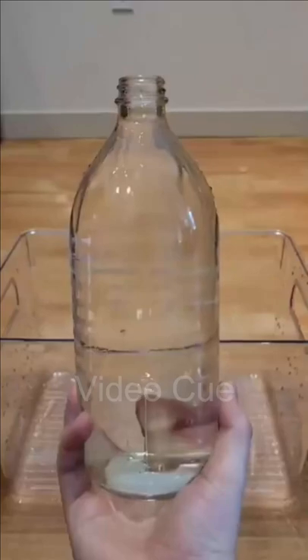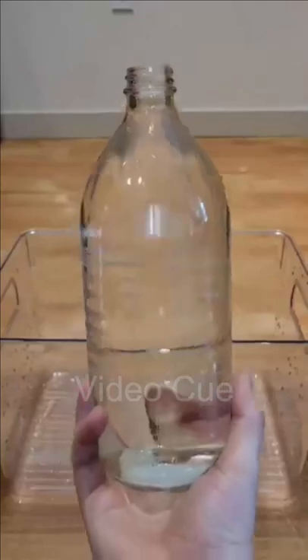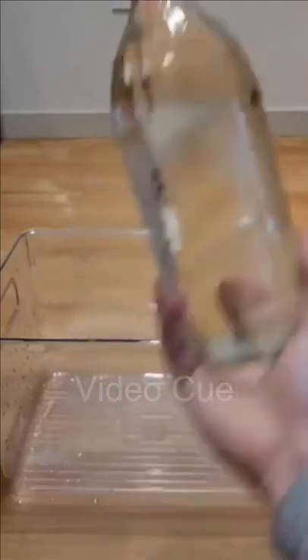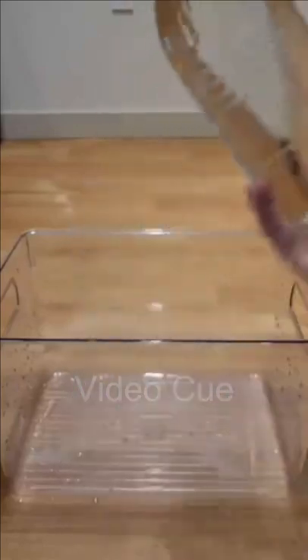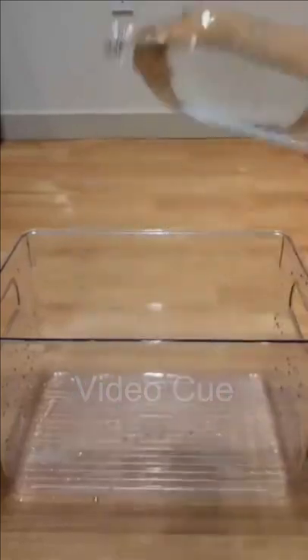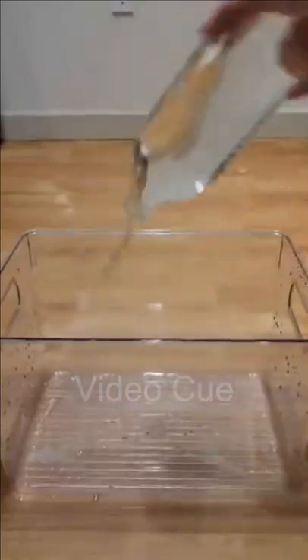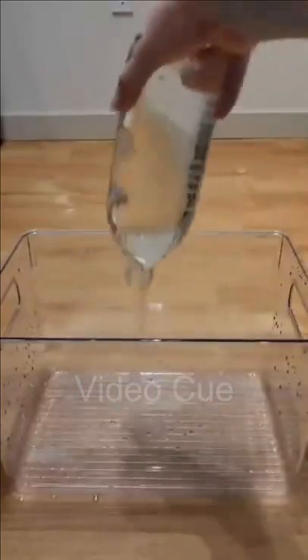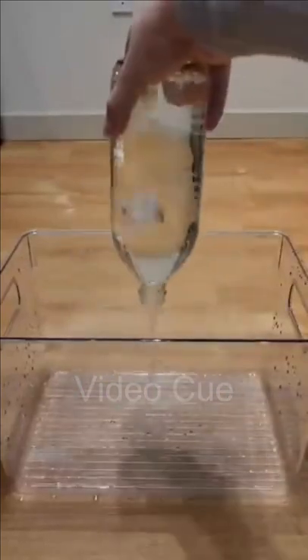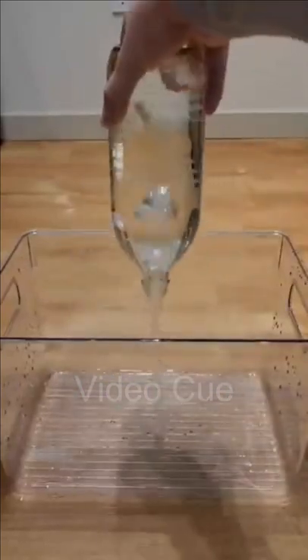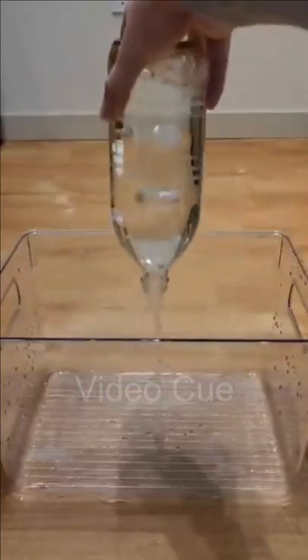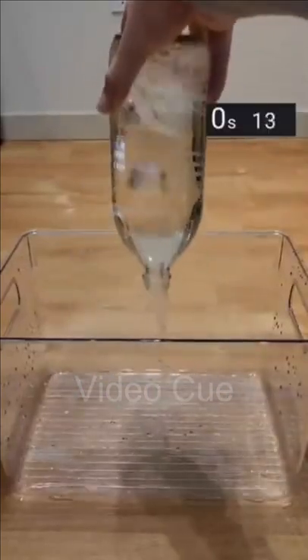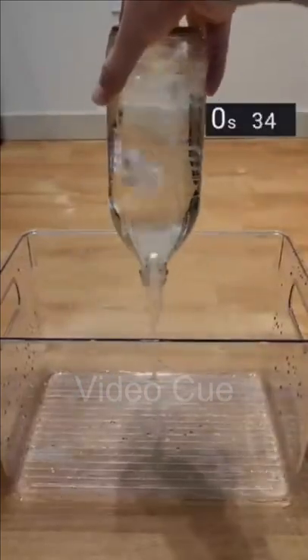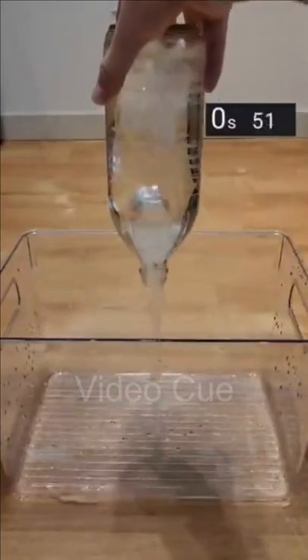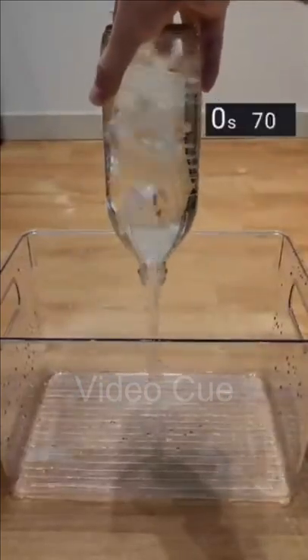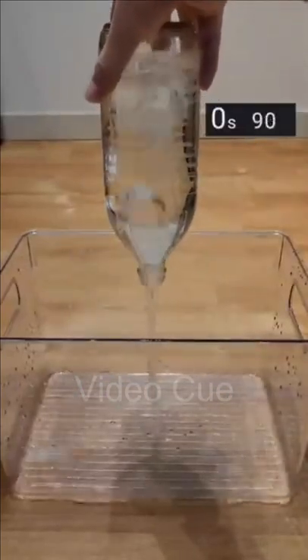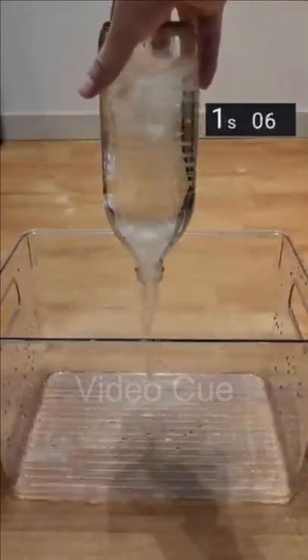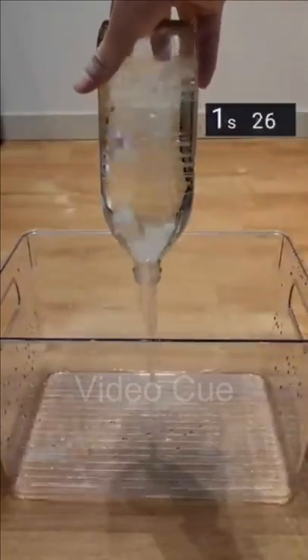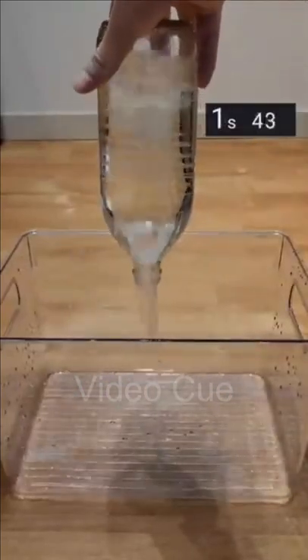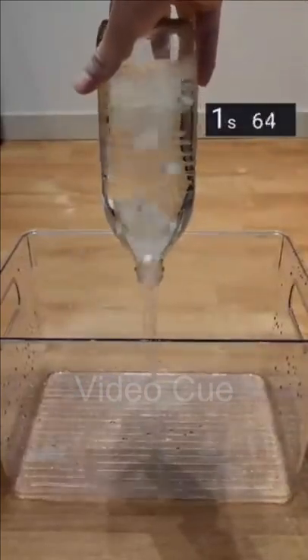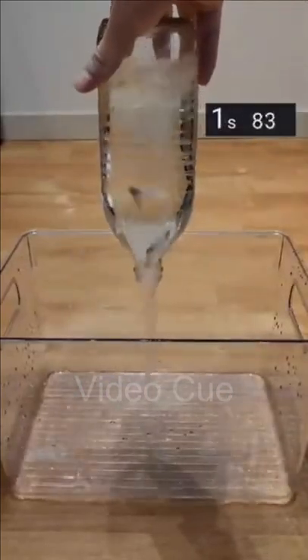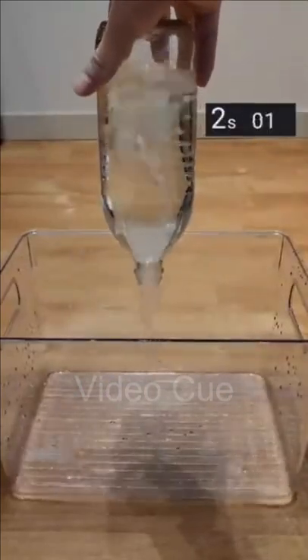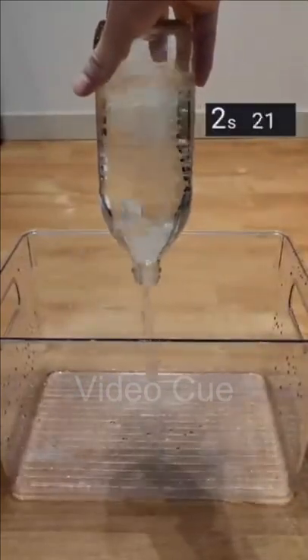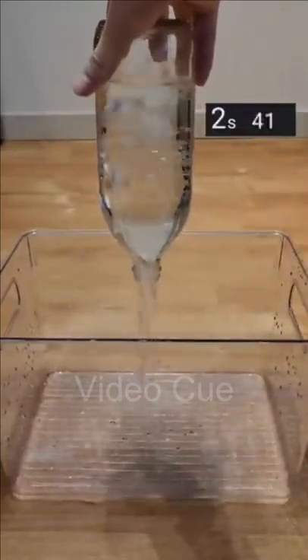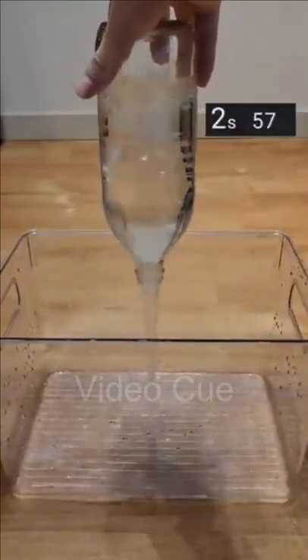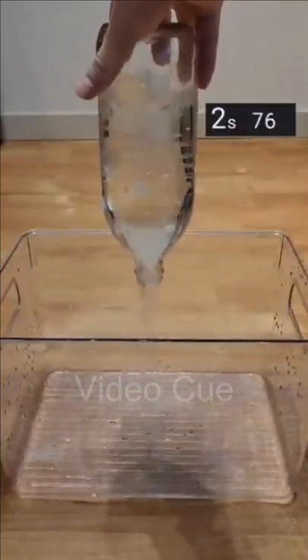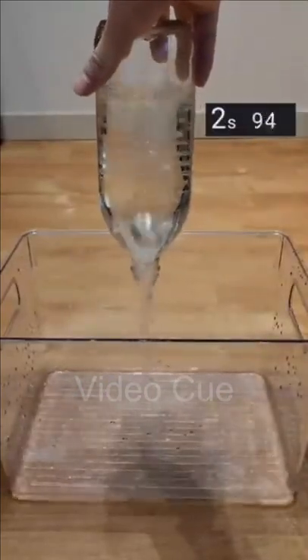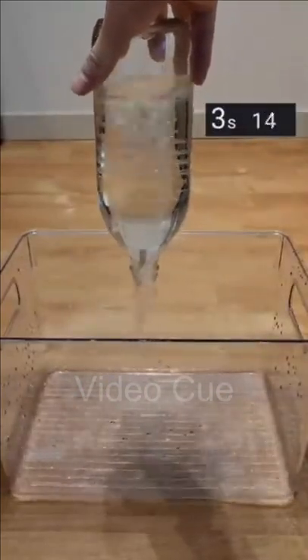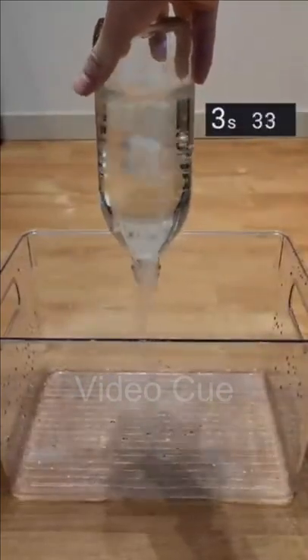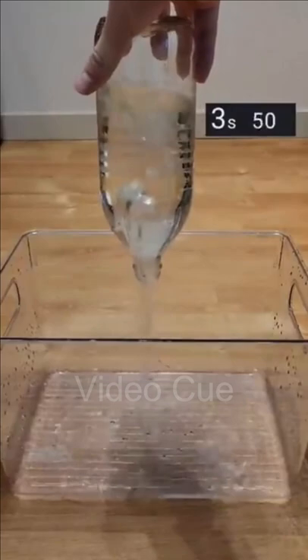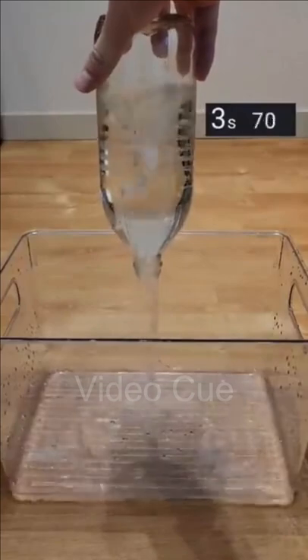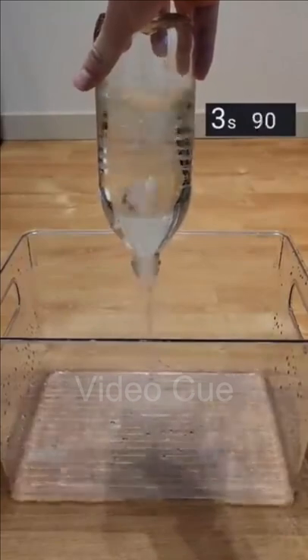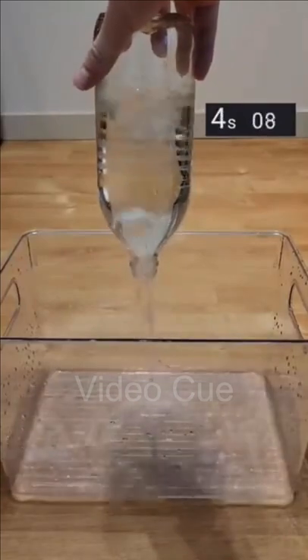Let's do time trials for three different ways to empty this bottle. The first way is to do absolutely nothing special and just flip it upside down.